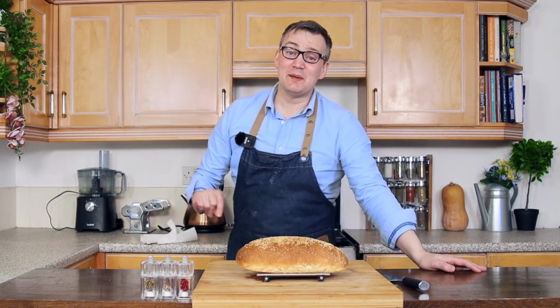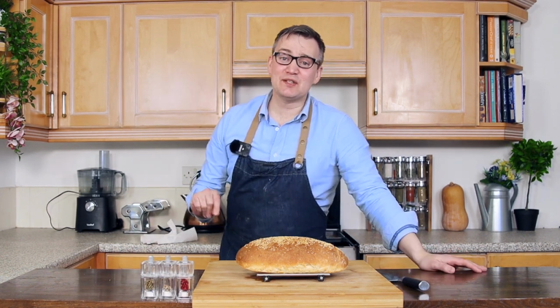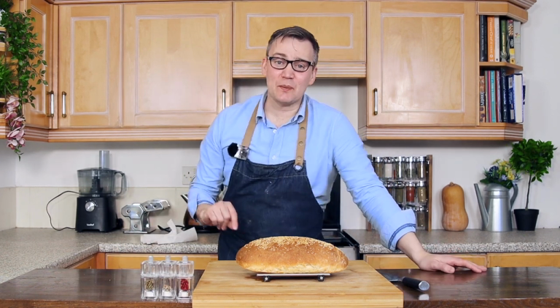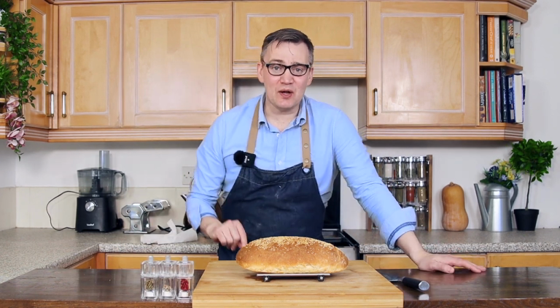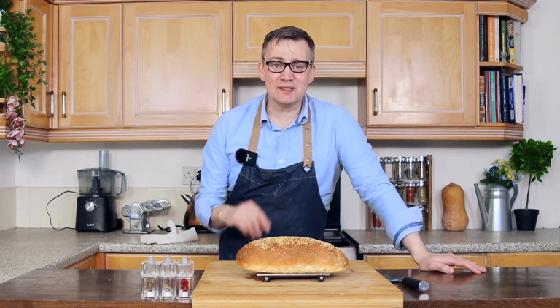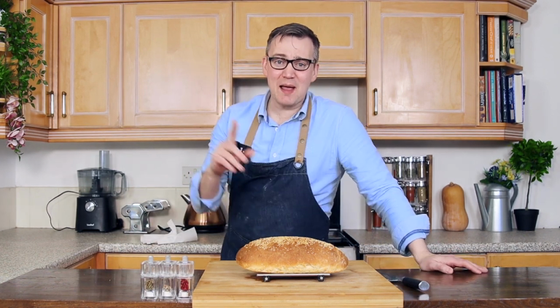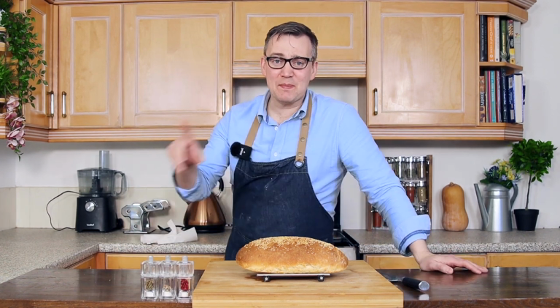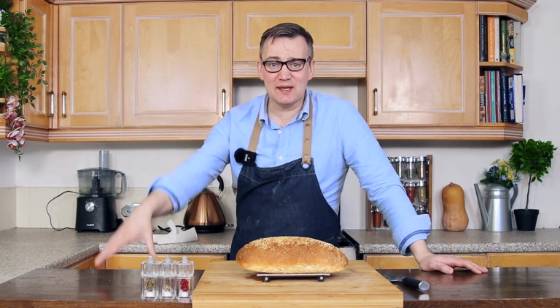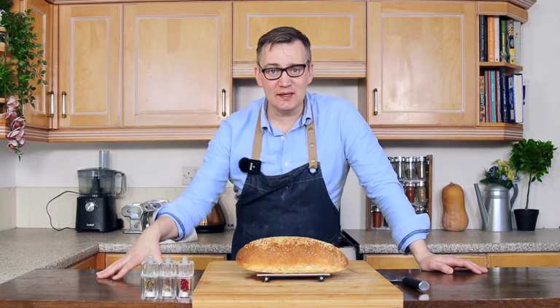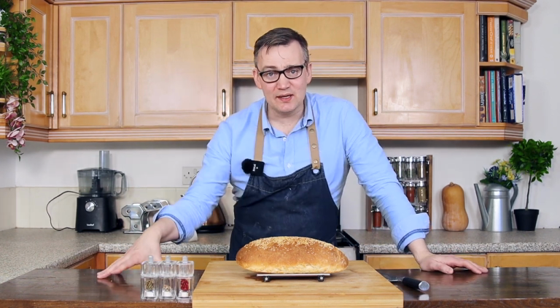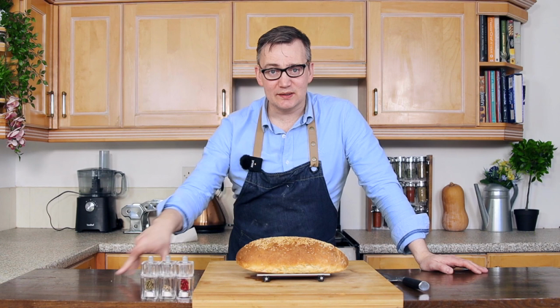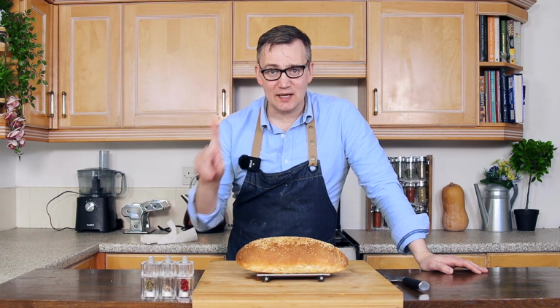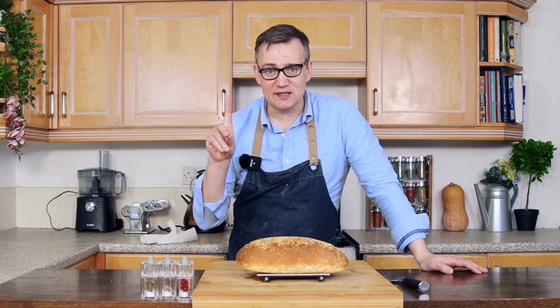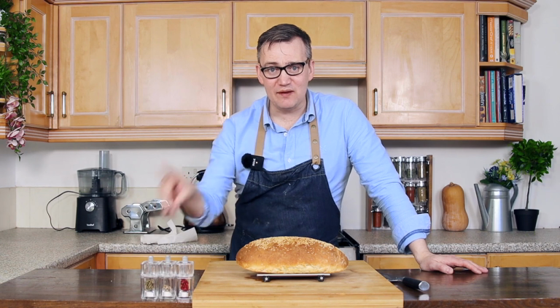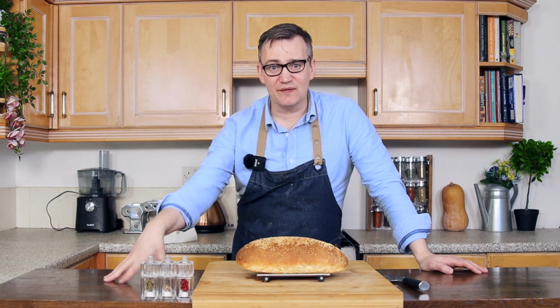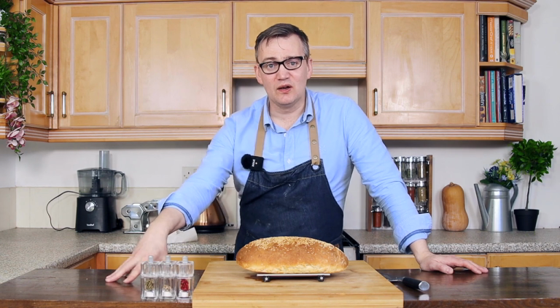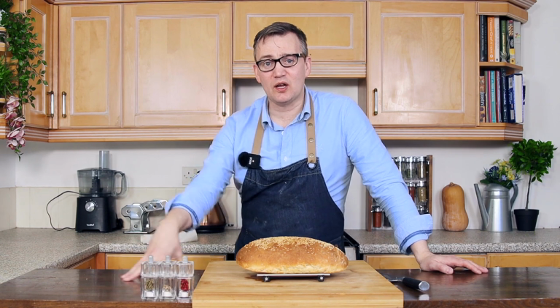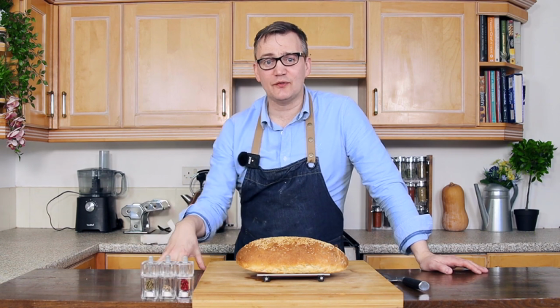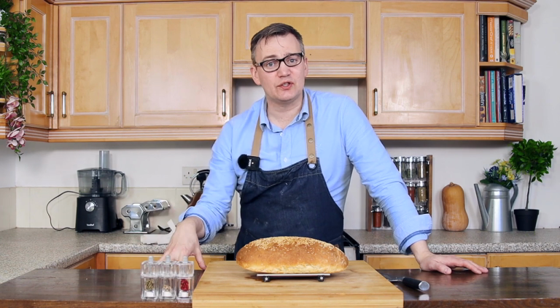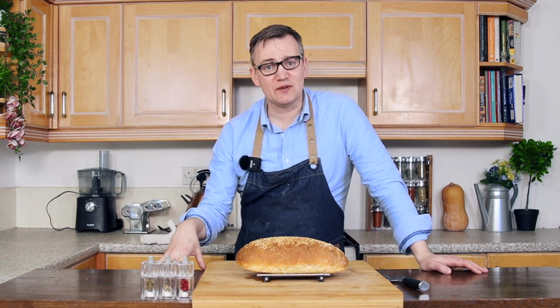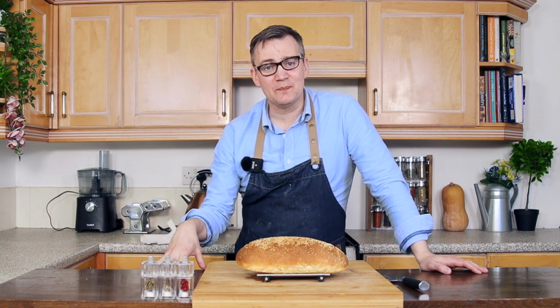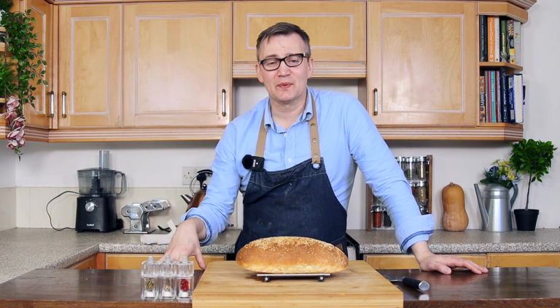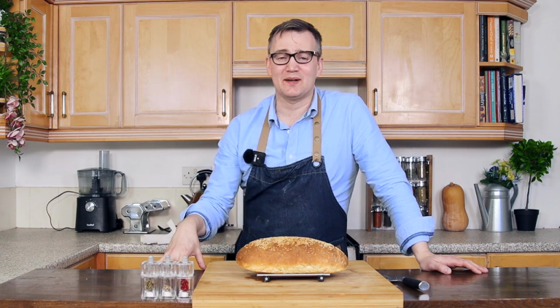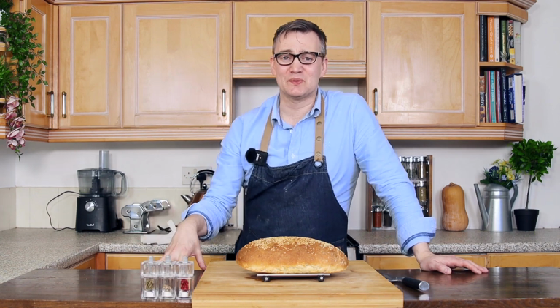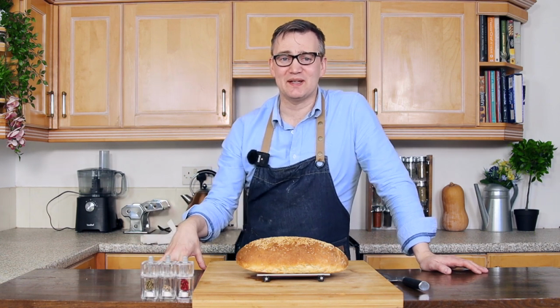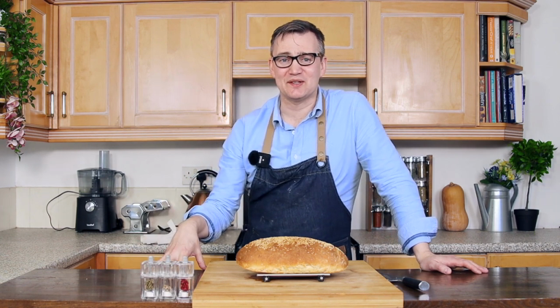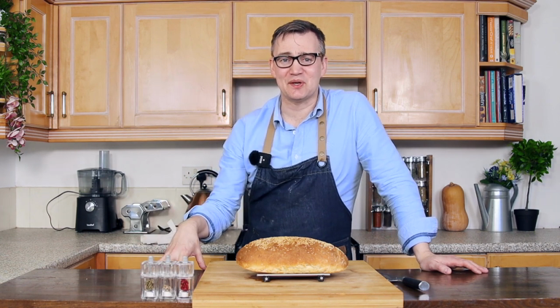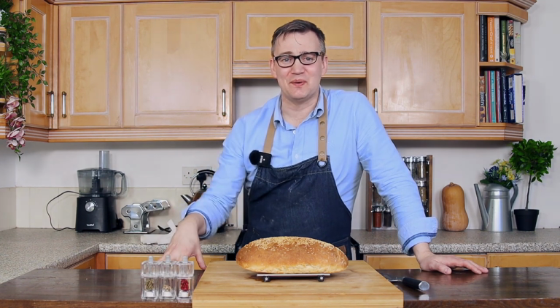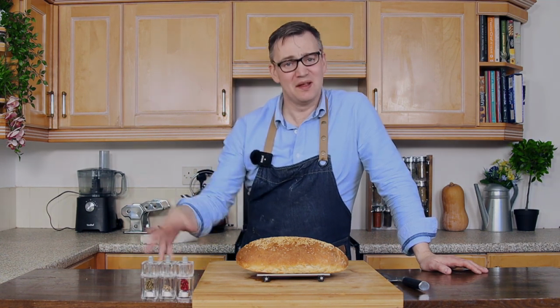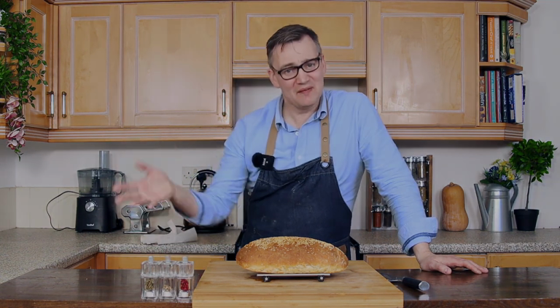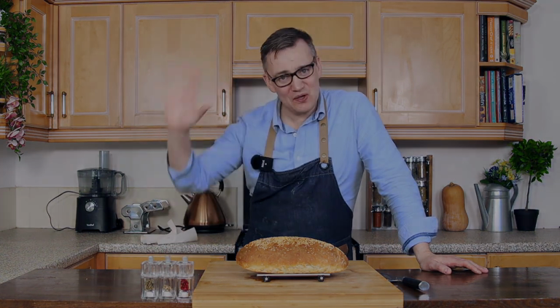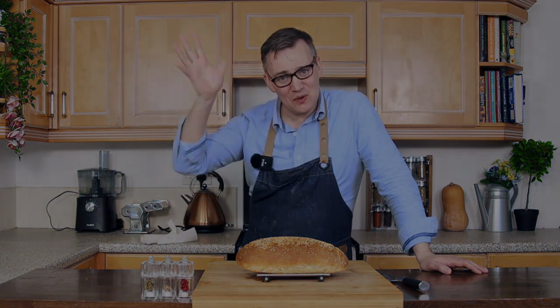In the meantime guys, happy baking. Stay safe, look after each other, and I'll see you again soon. Thank you, bye-bye.